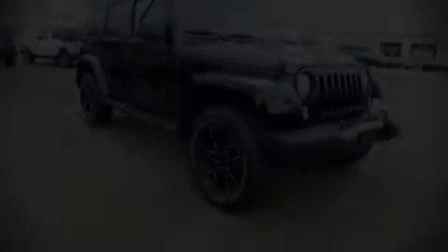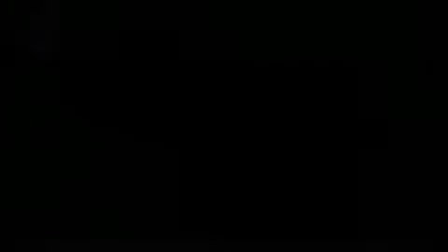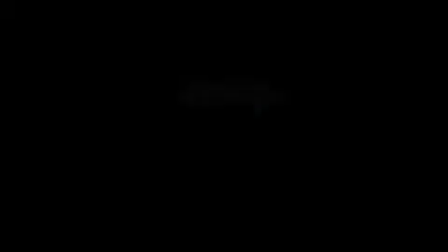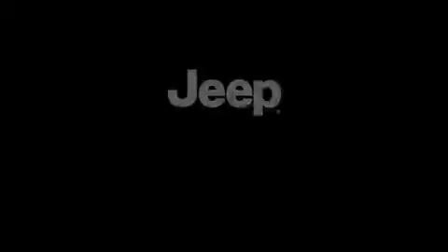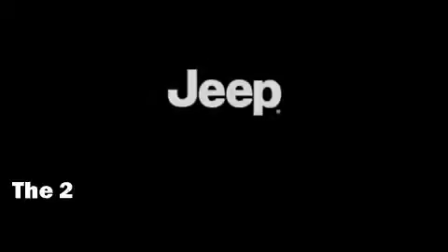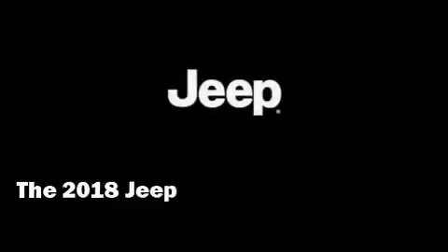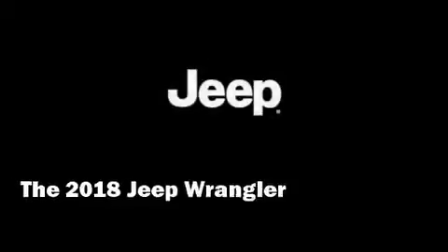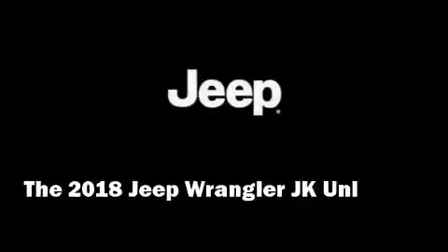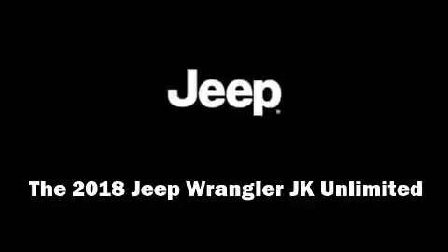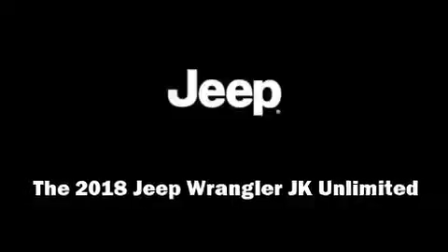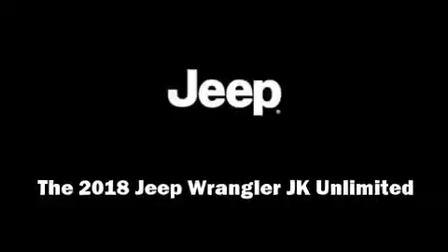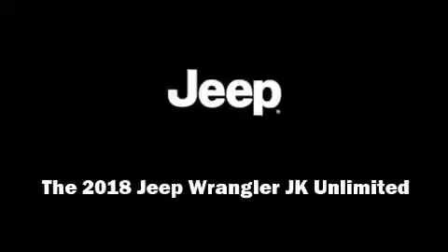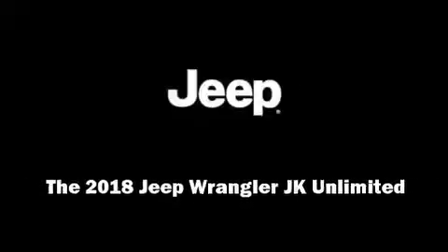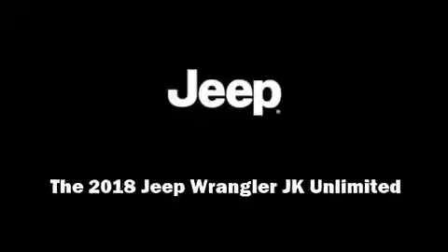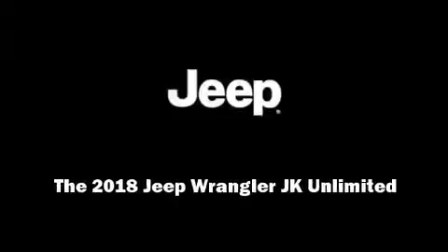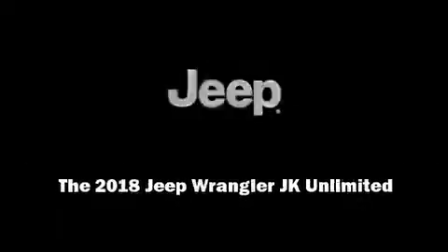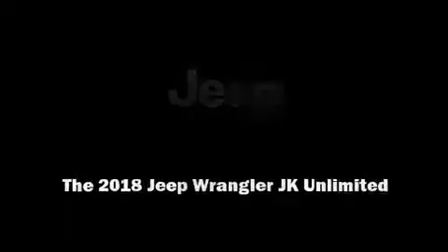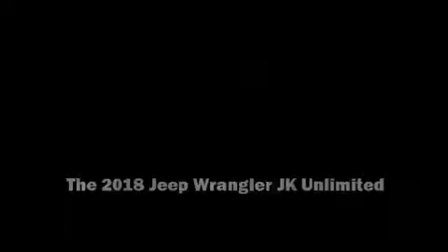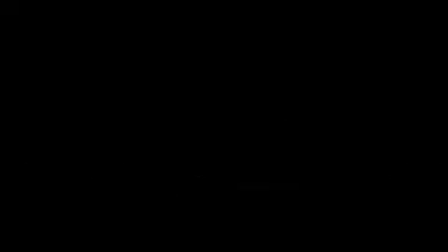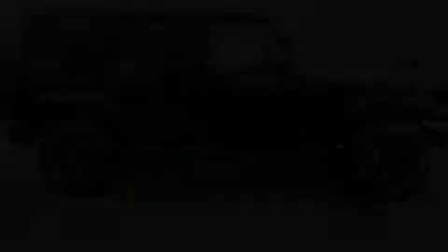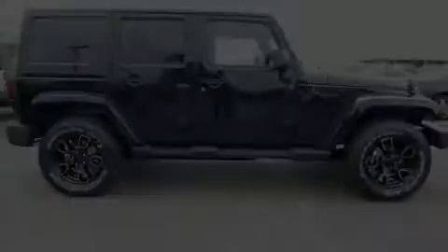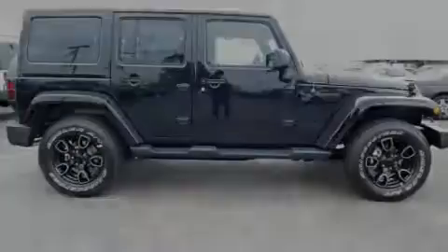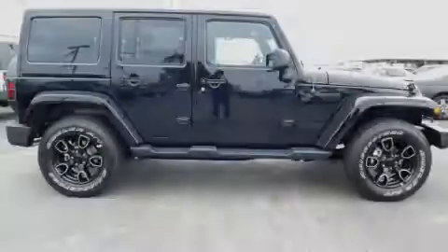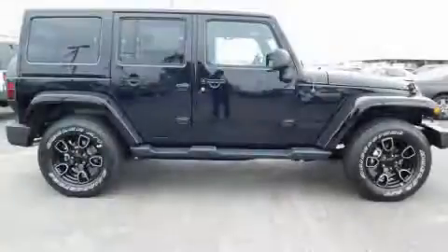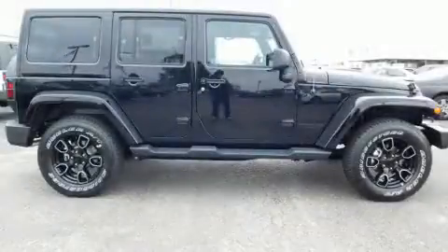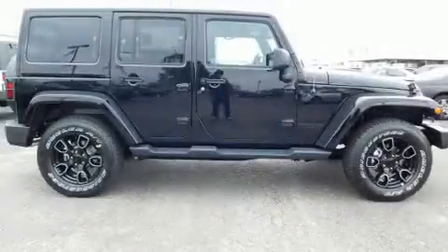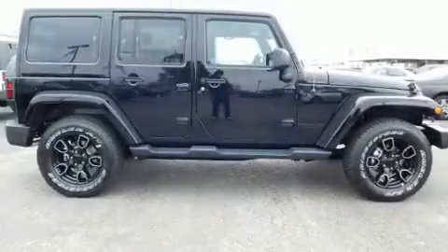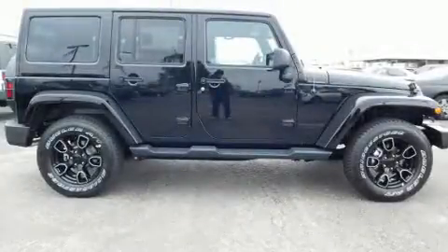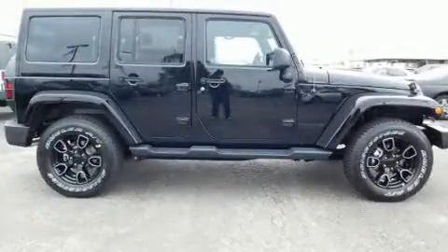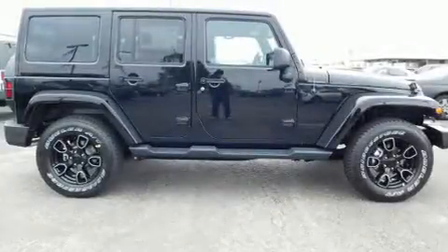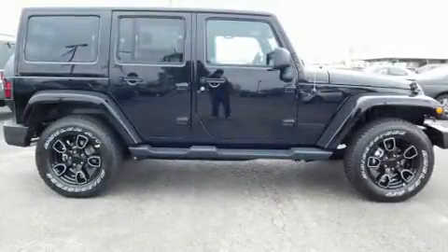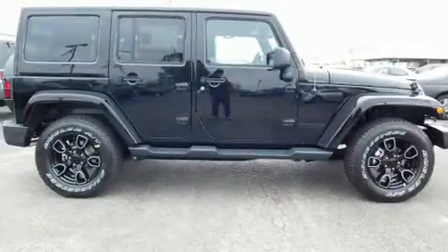It features four-wheel drive capabilities, a durable automatic transmission, and a refined six-cylinder engine.